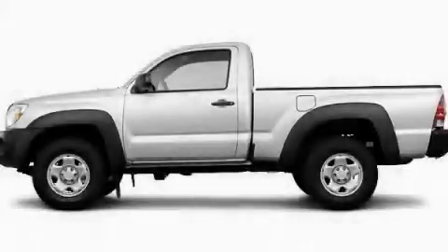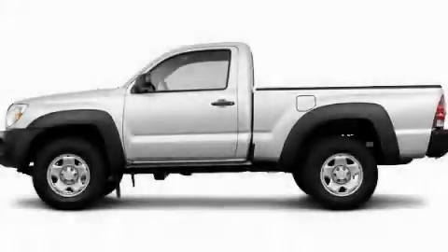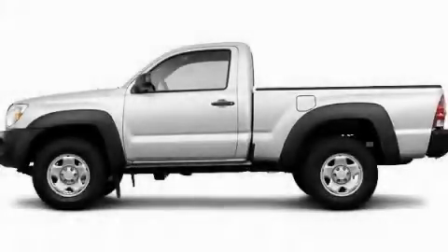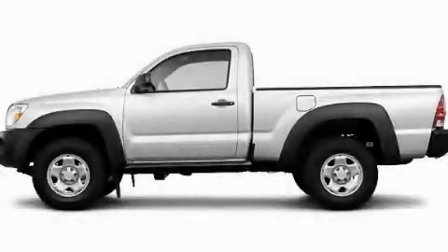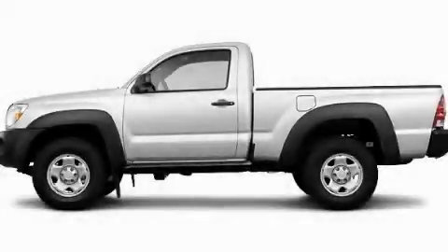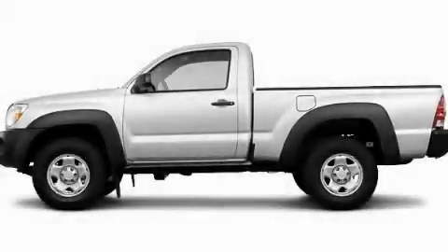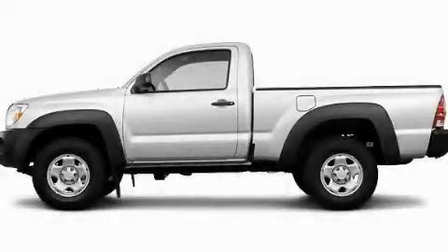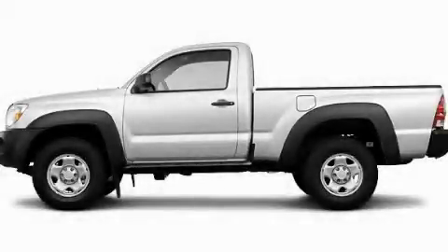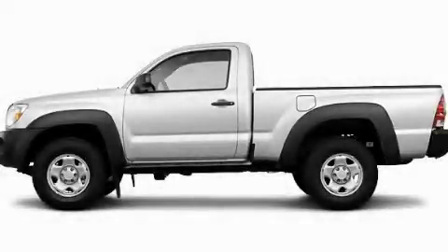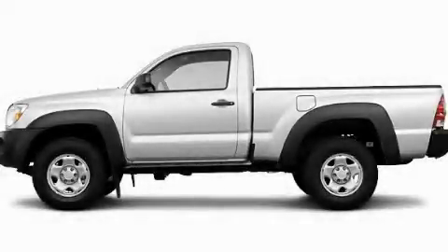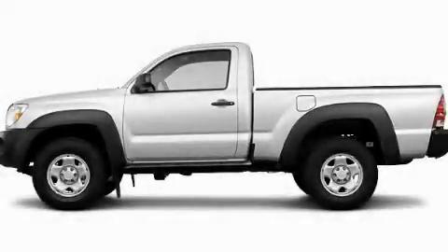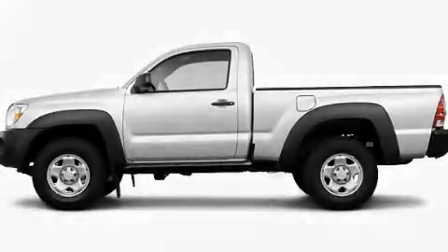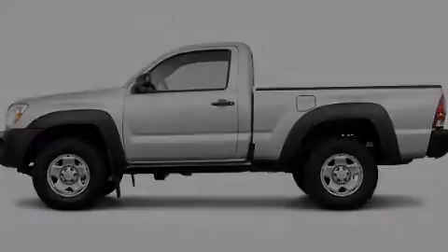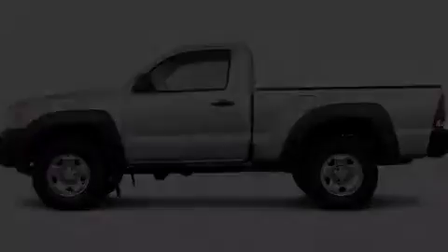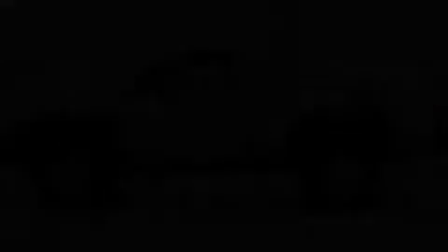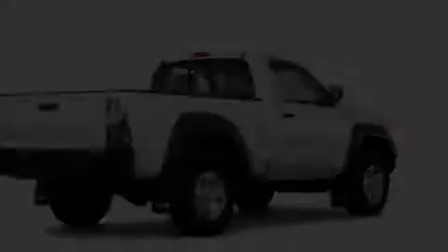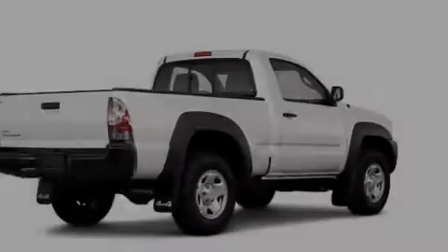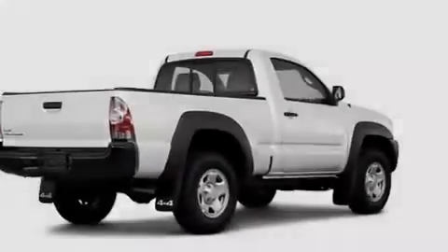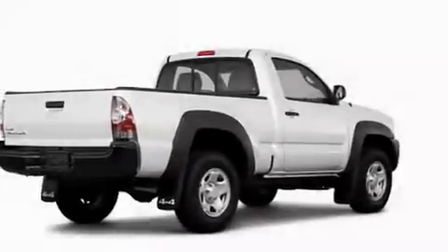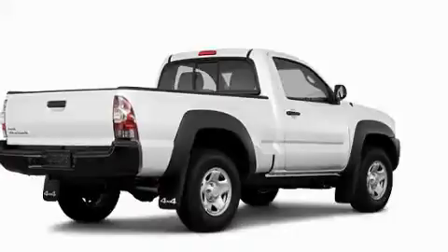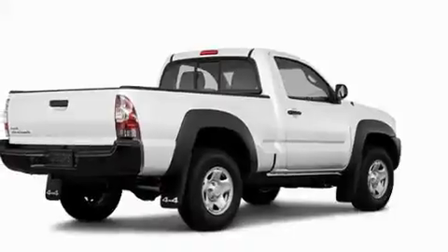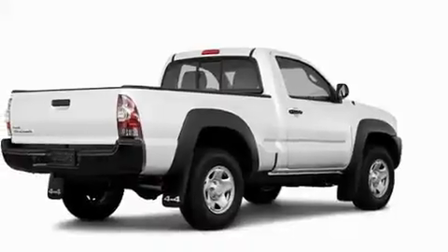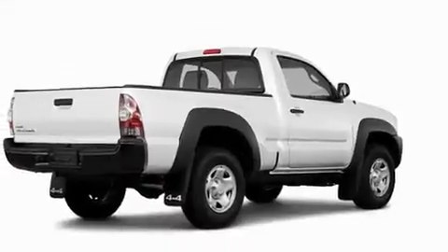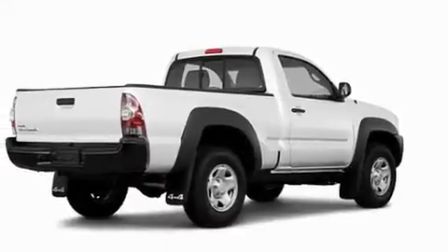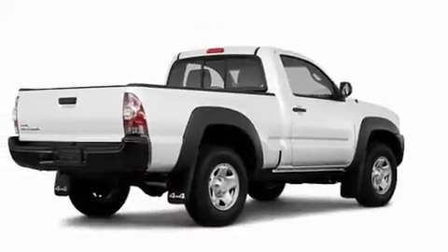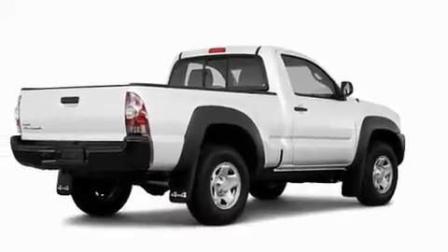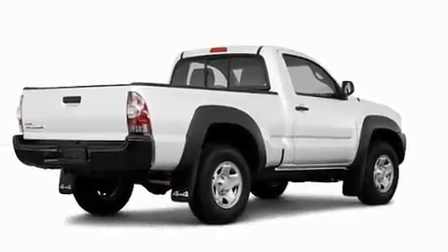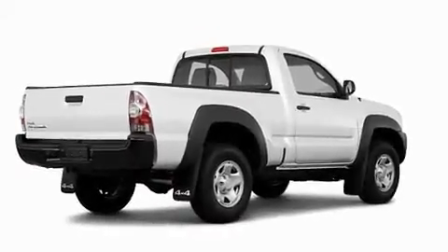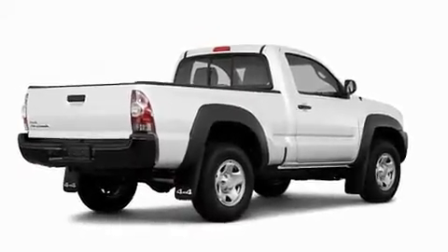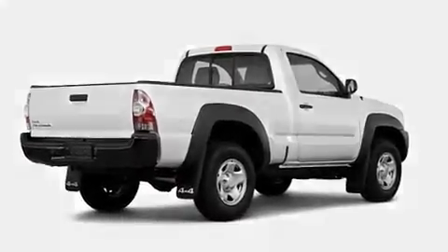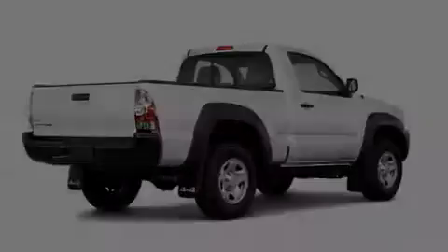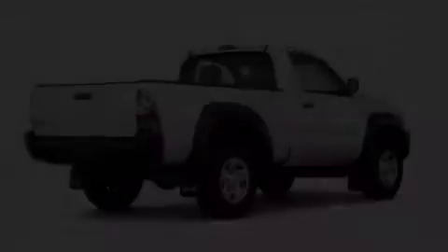This is a brand new 2011 Toyota Tacoma. Whether hauling, commuting, or towing, this truck is the right one for you.